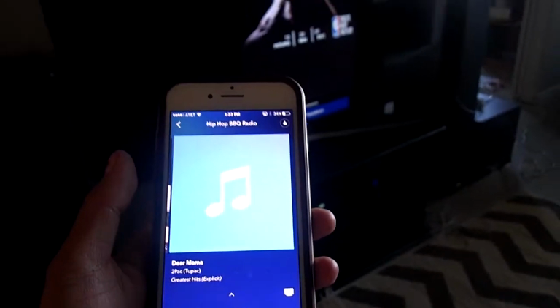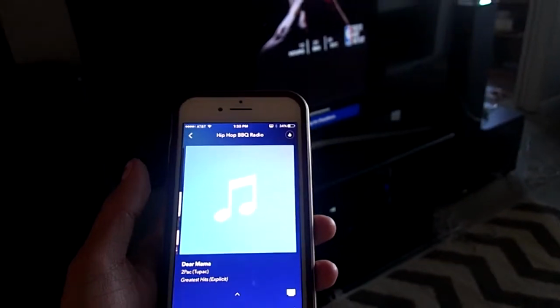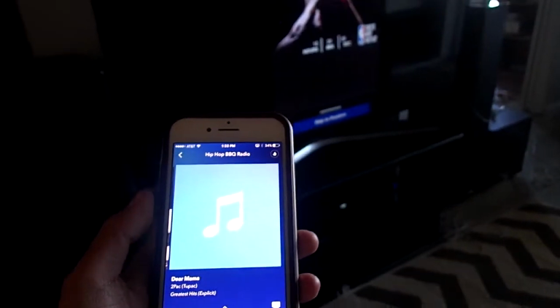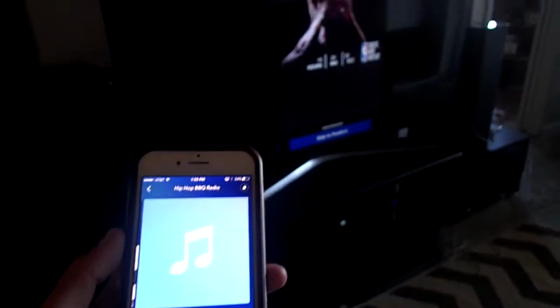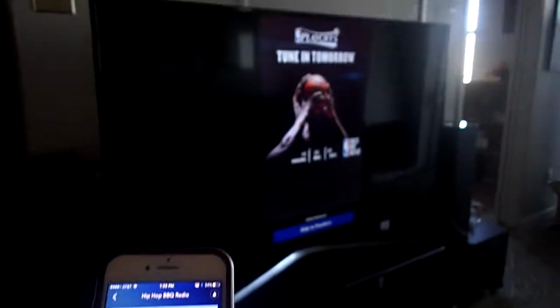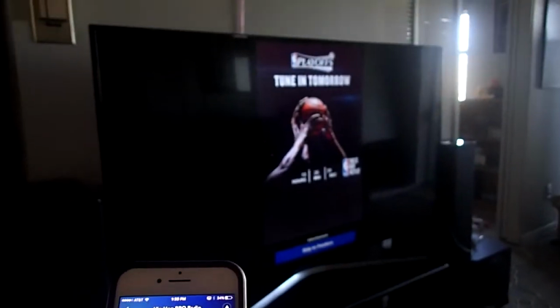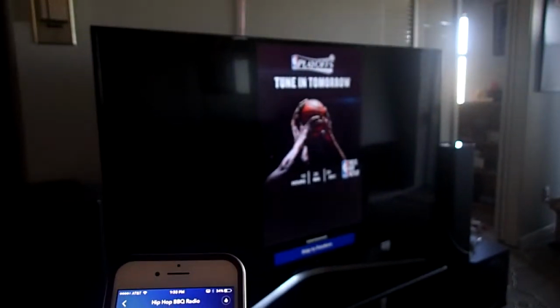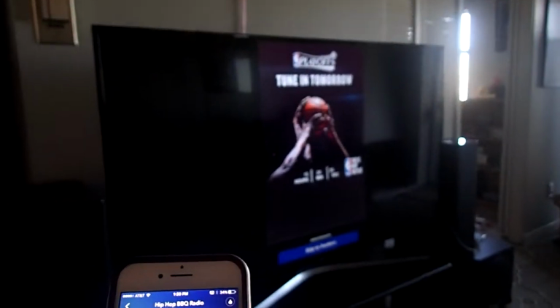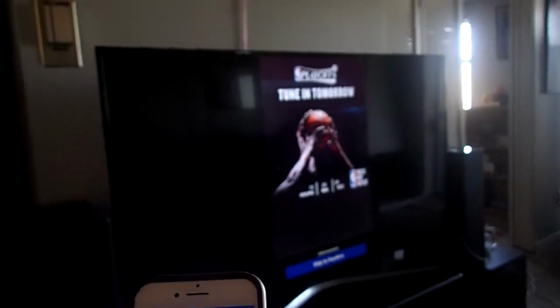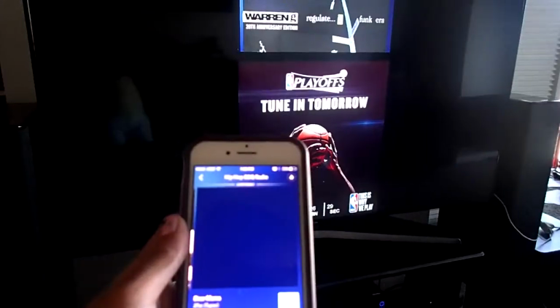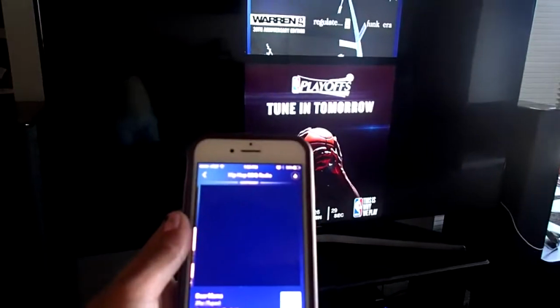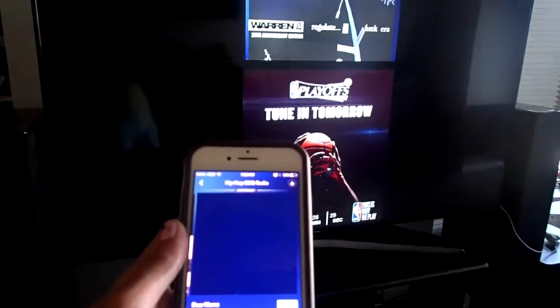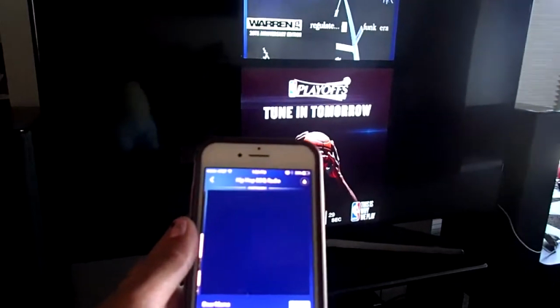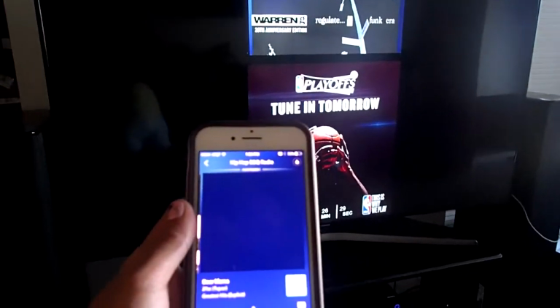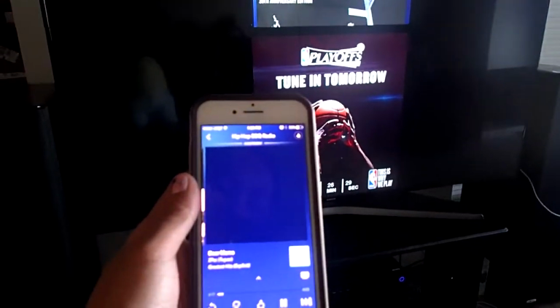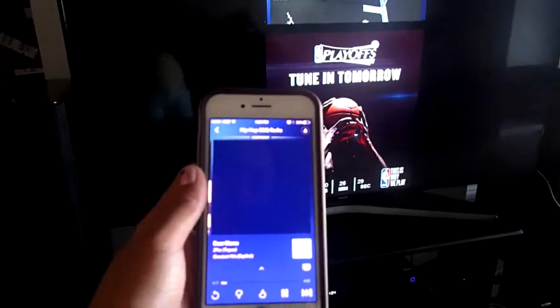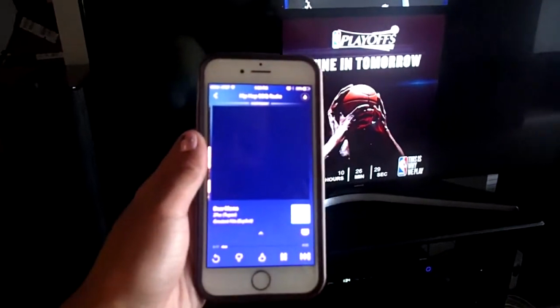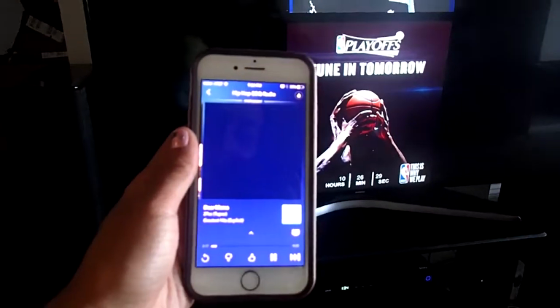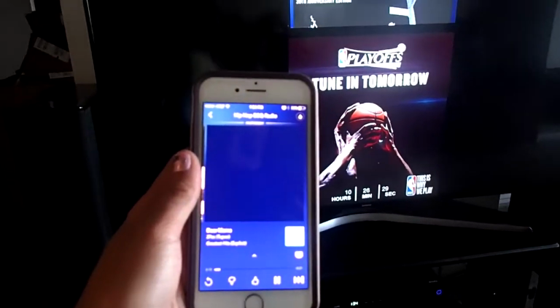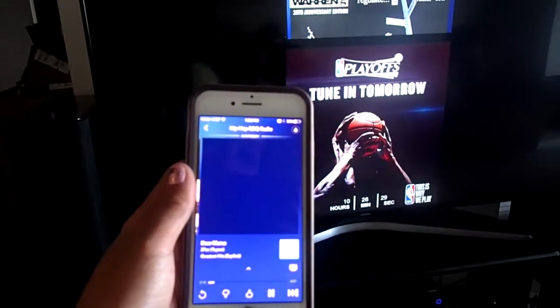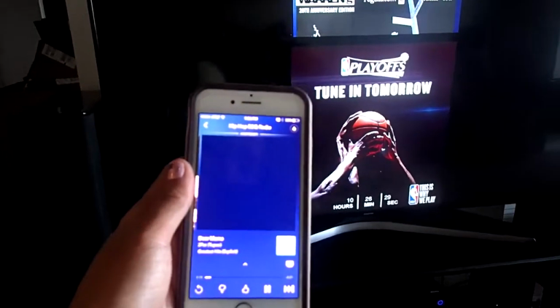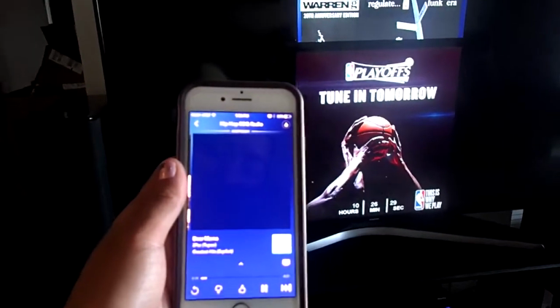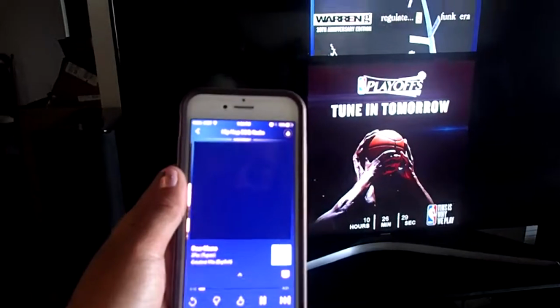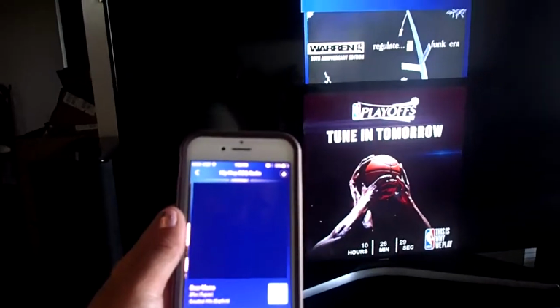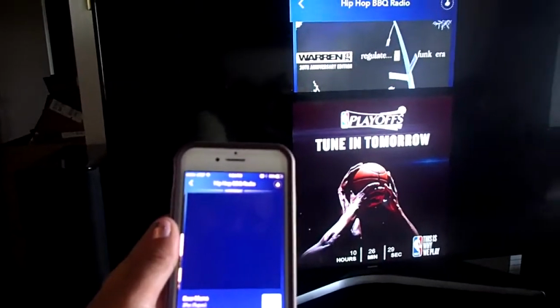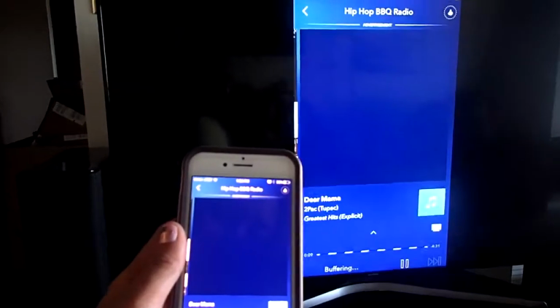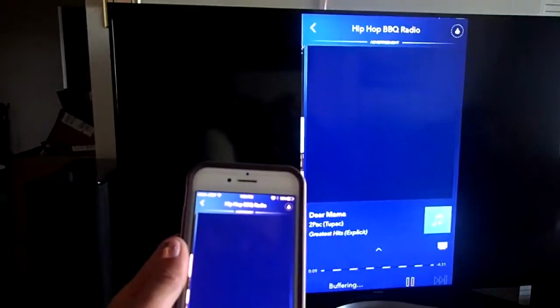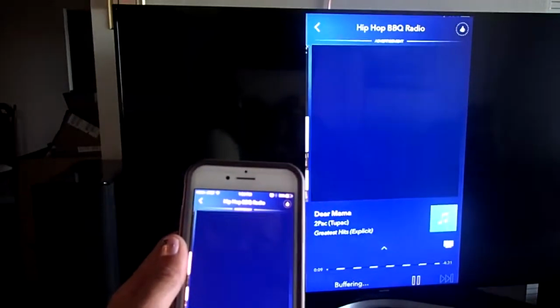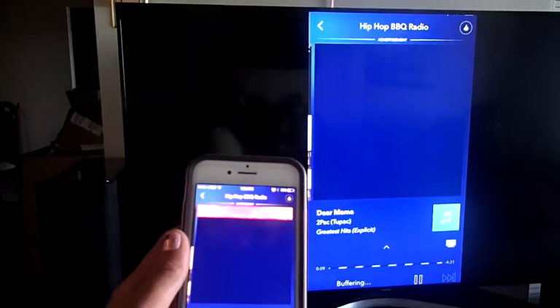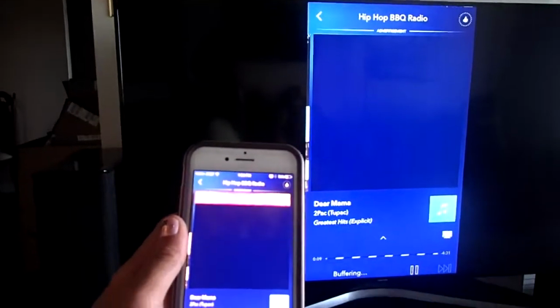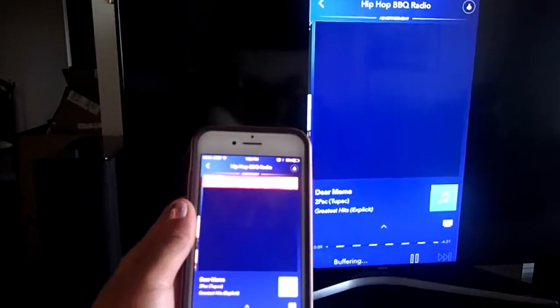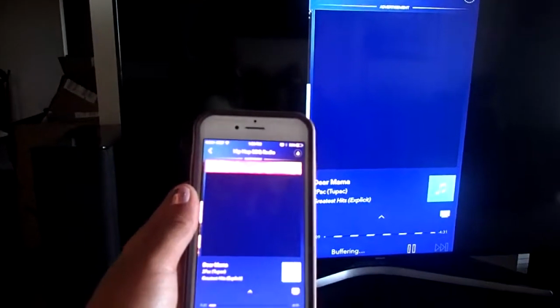Let's see what's on the screen. Look at it. How's Wi-Fi now?